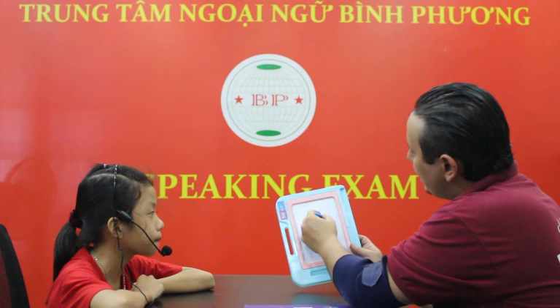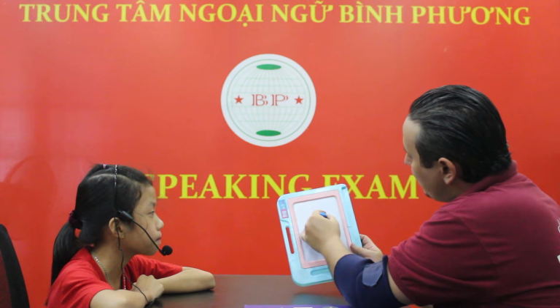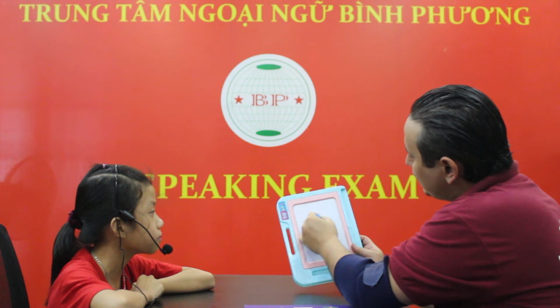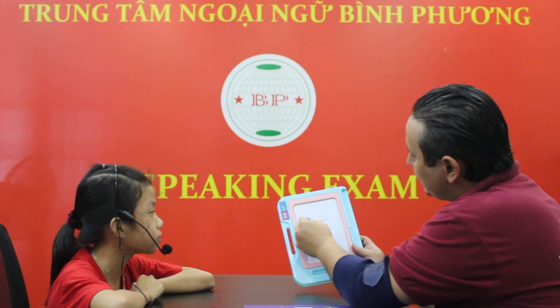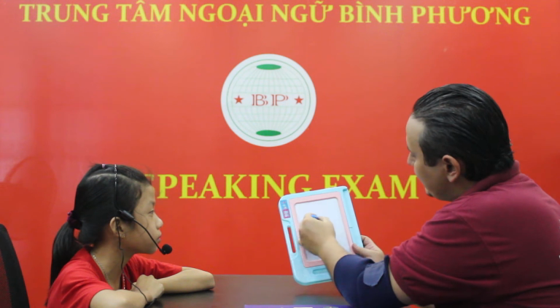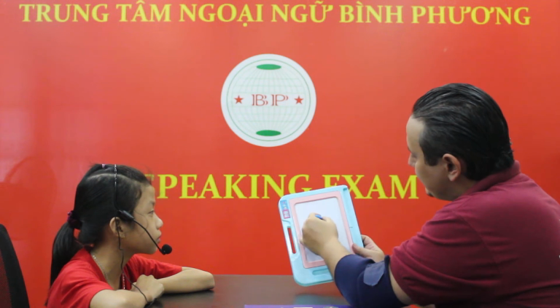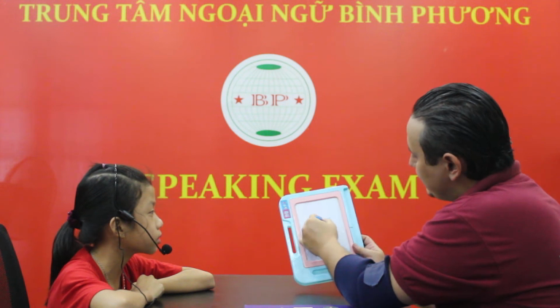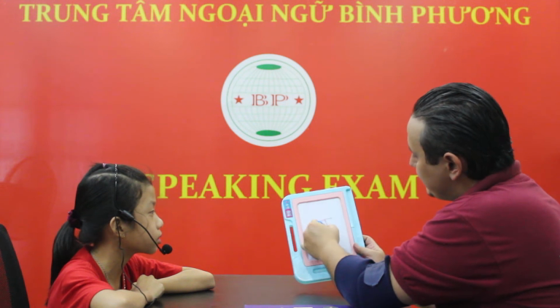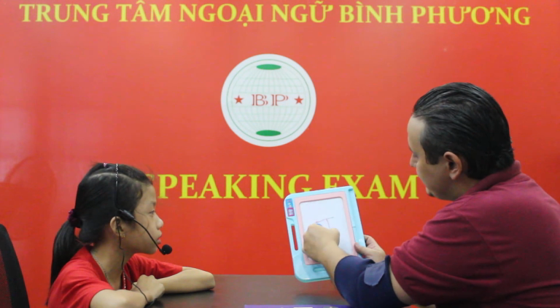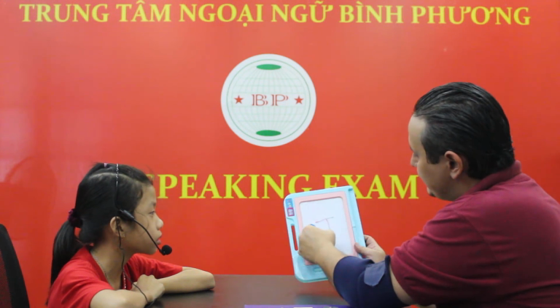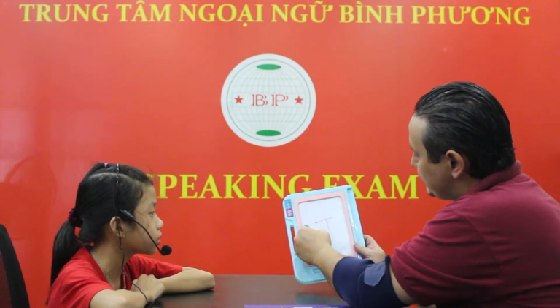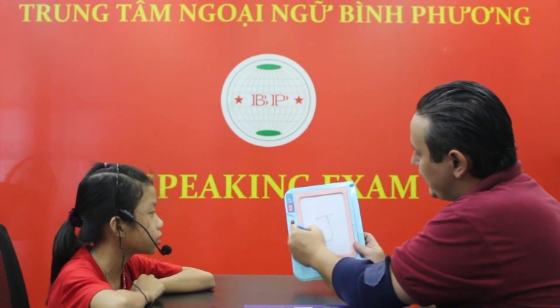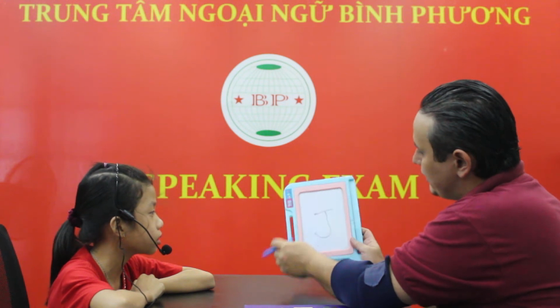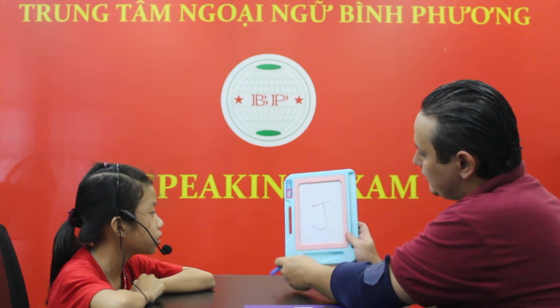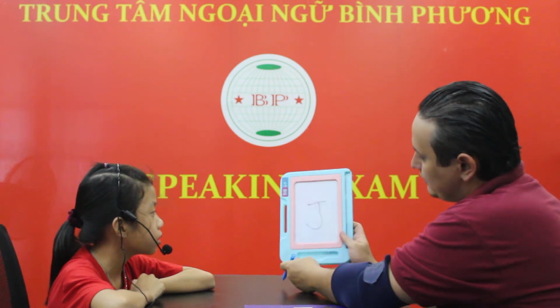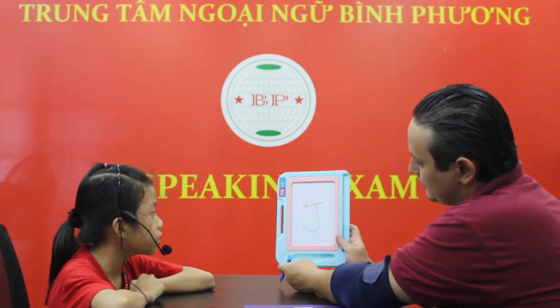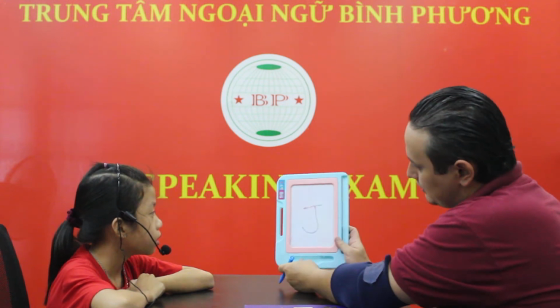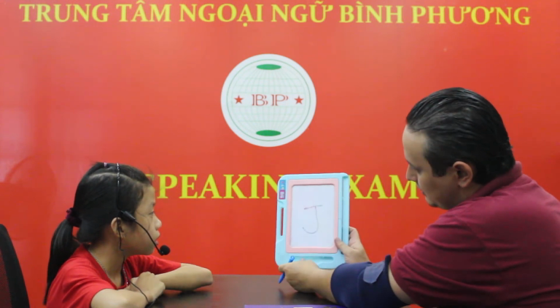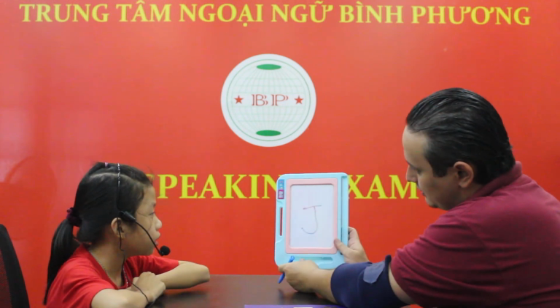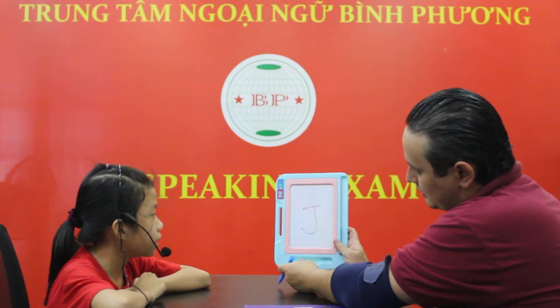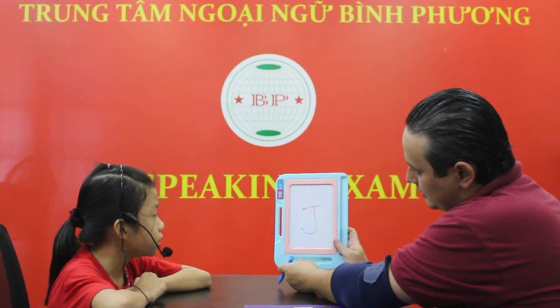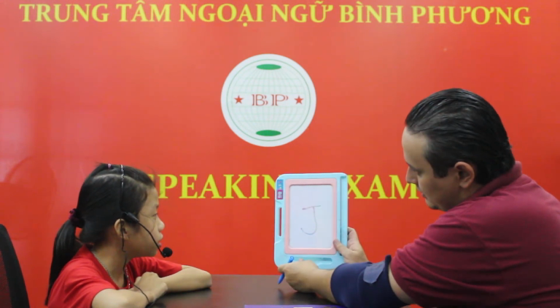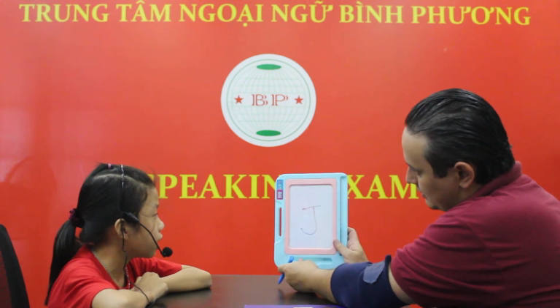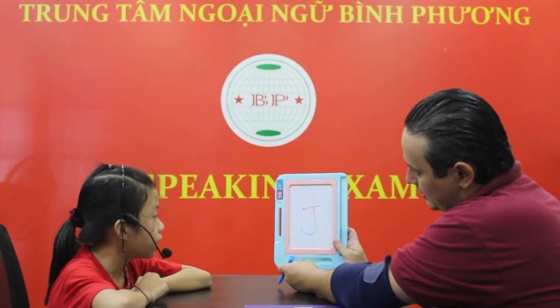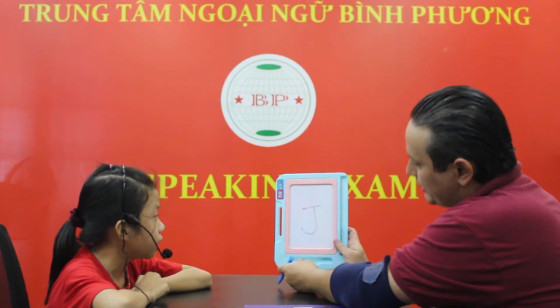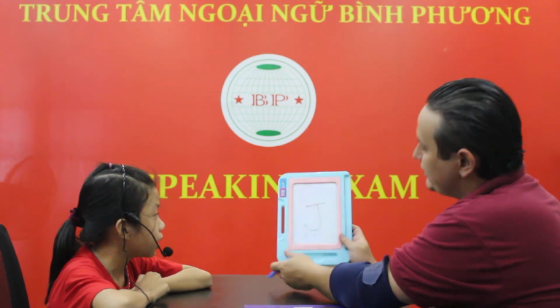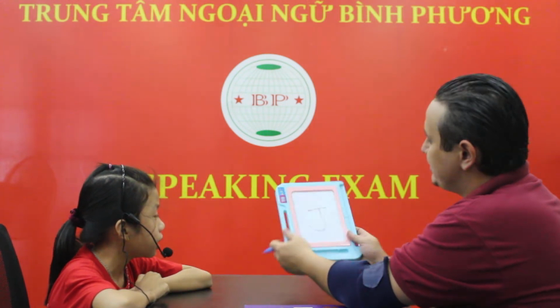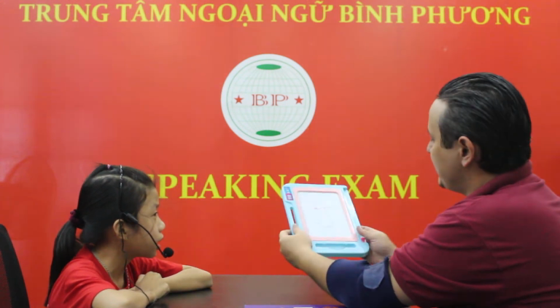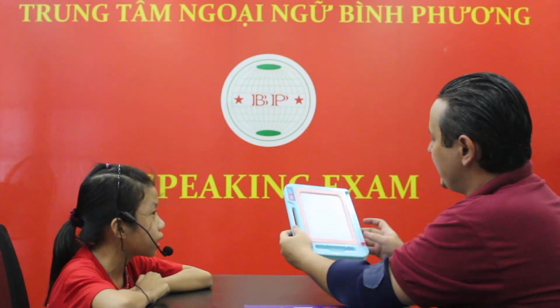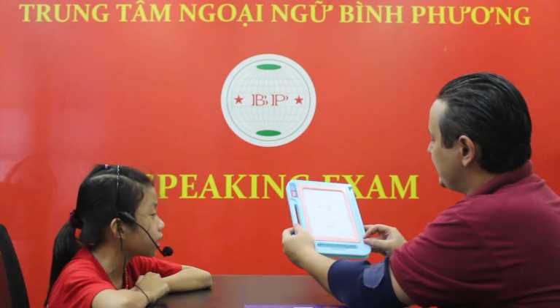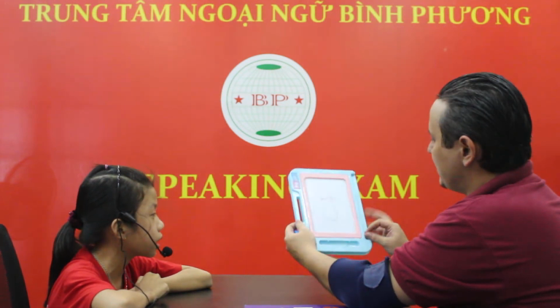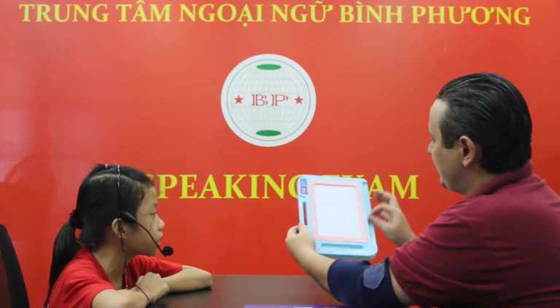What letter is this, Sana? It's J. It's J. Good job.